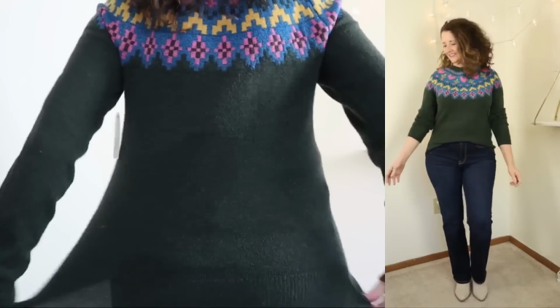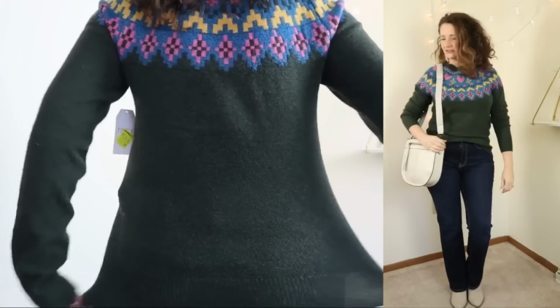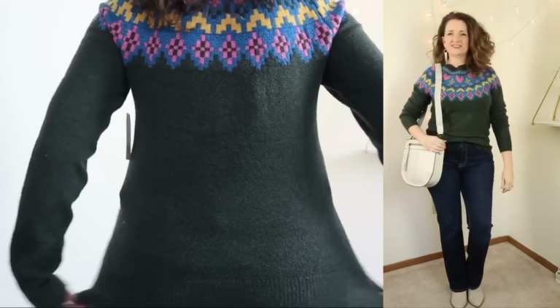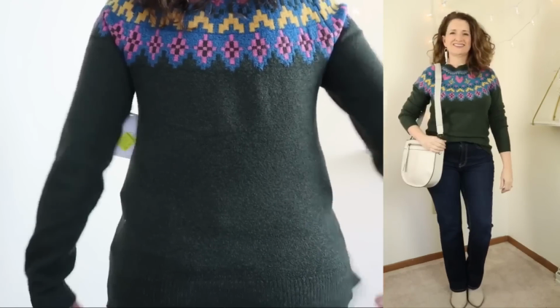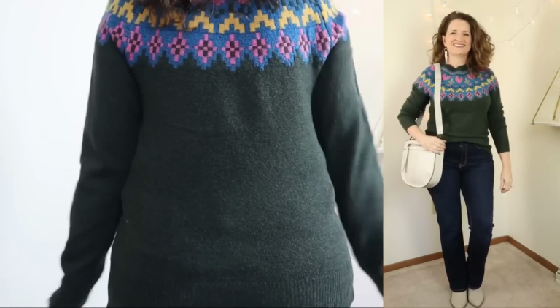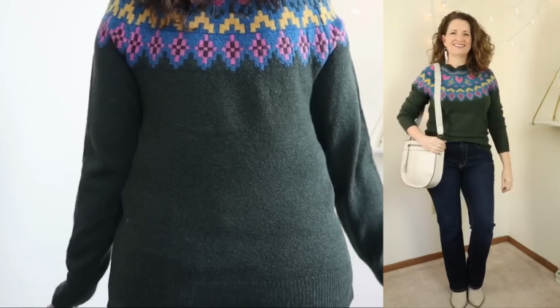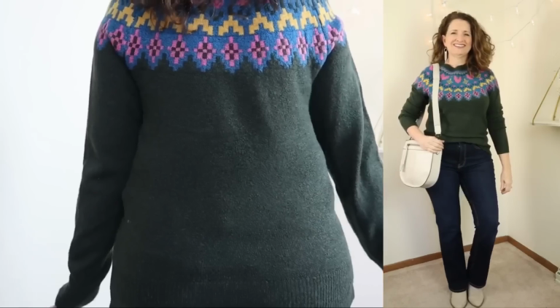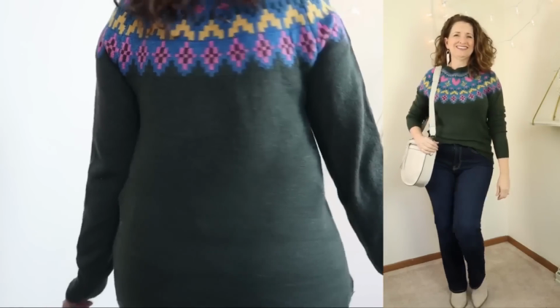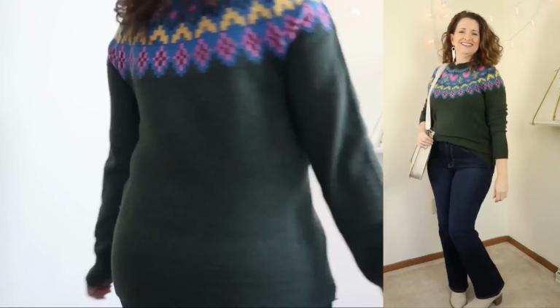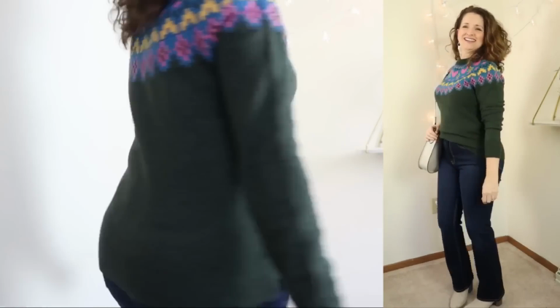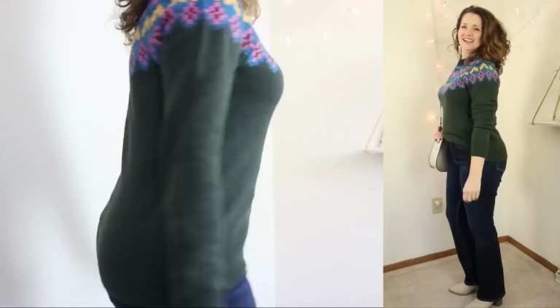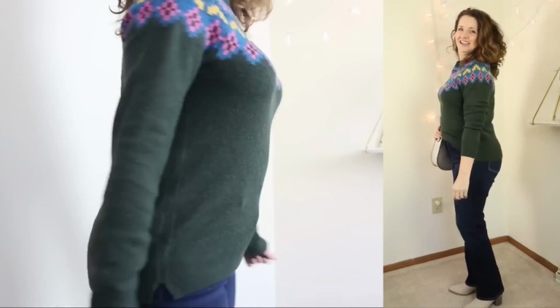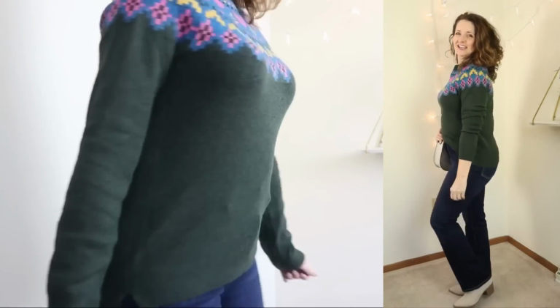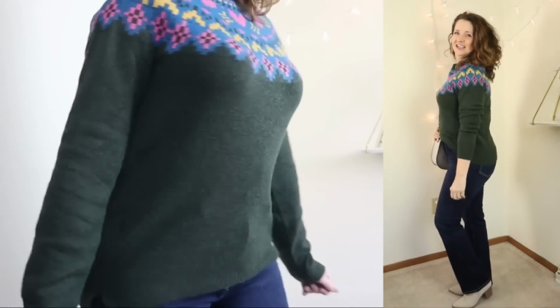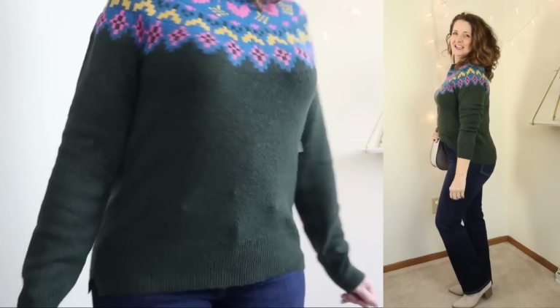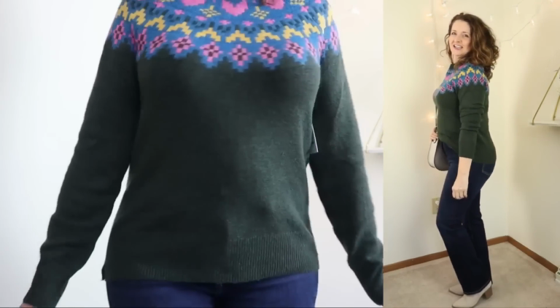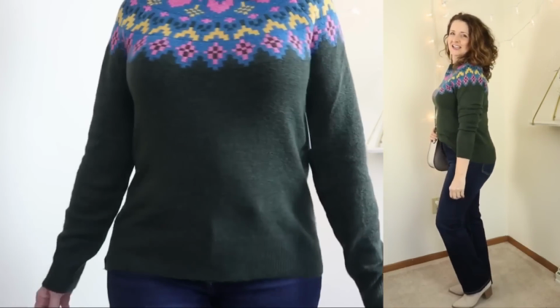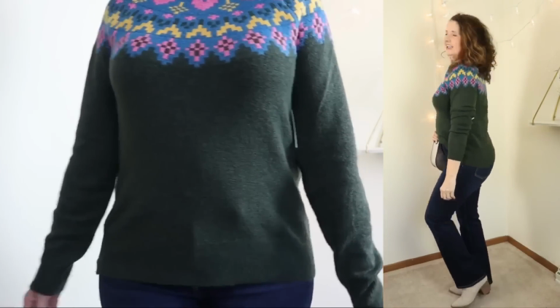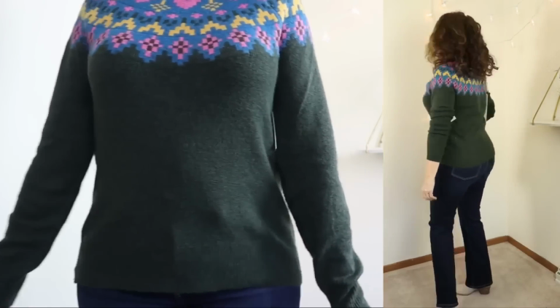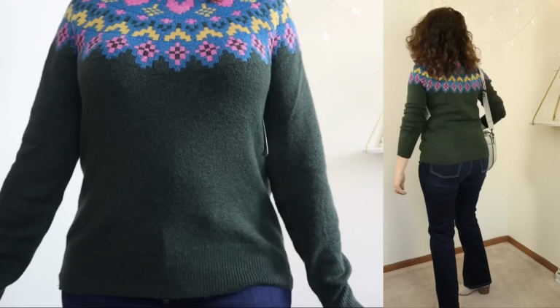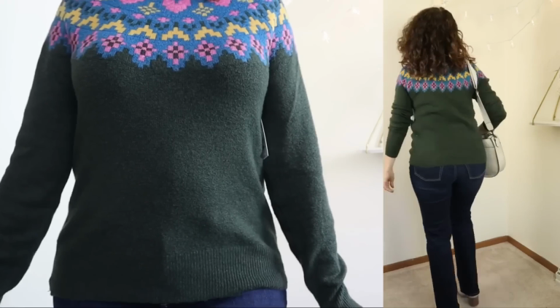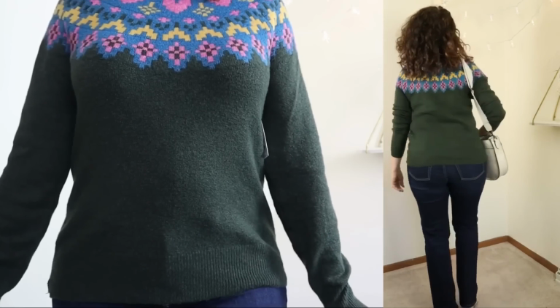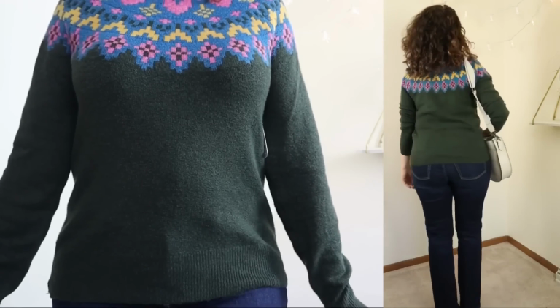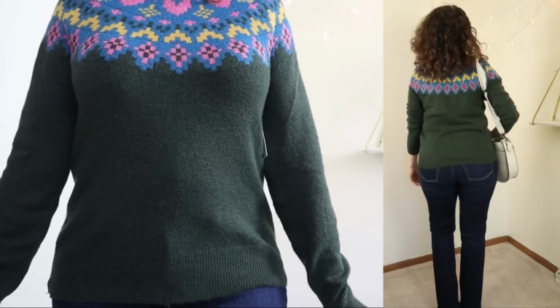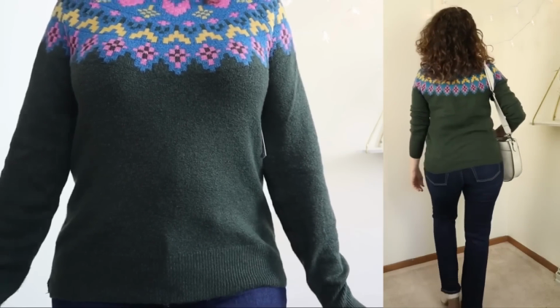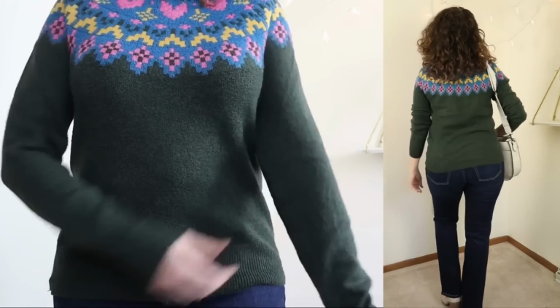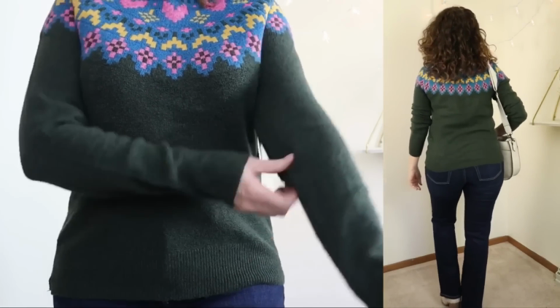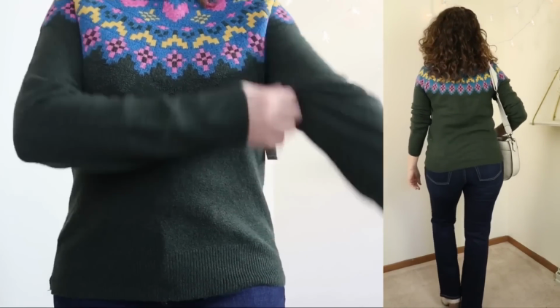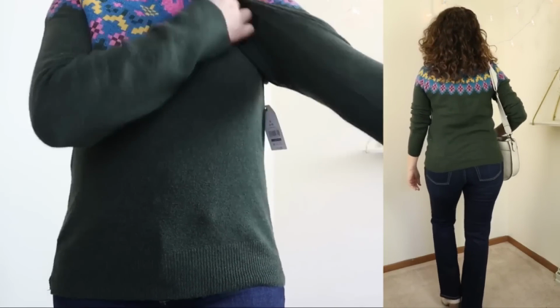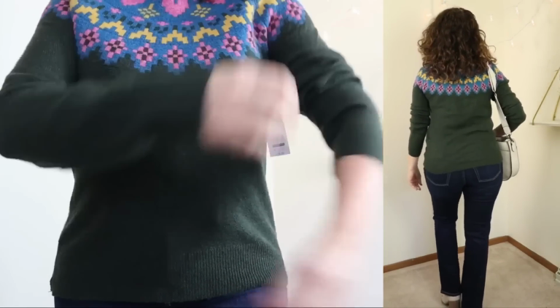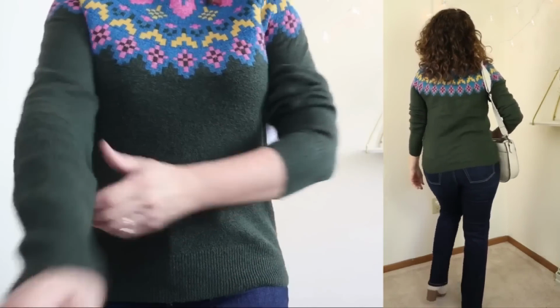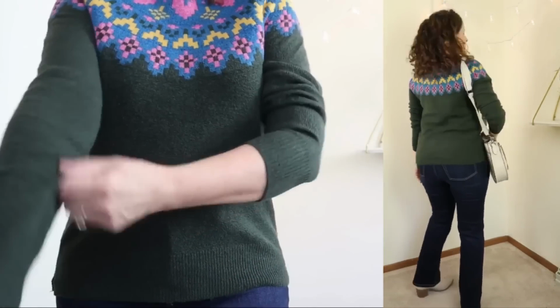It also has super easy care instructions — just machine wash cold and tumble dry. This sweater features easy pullover styling, a crew neckline, ribbed neck, cuffs, and hem, and a relaxed fit.